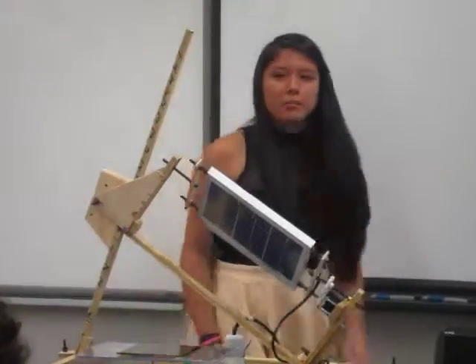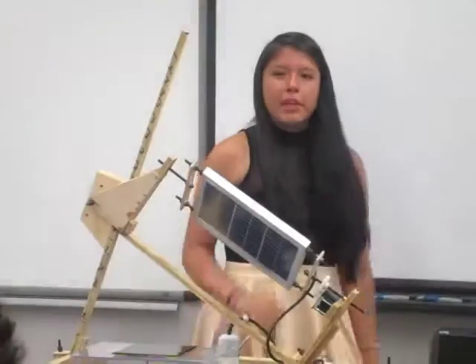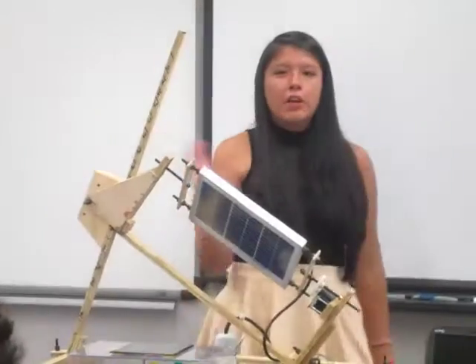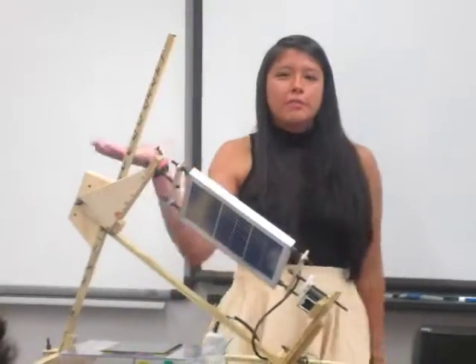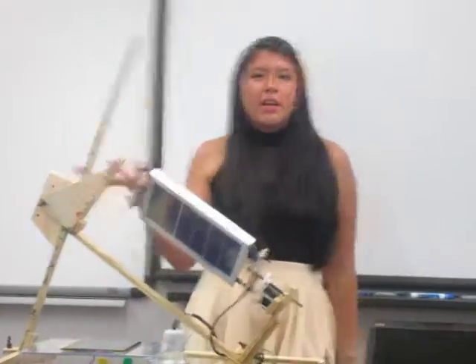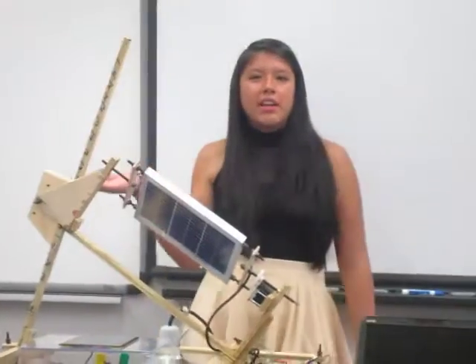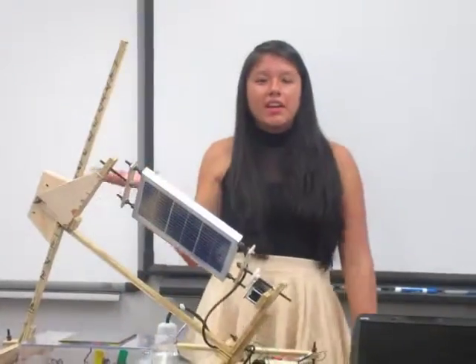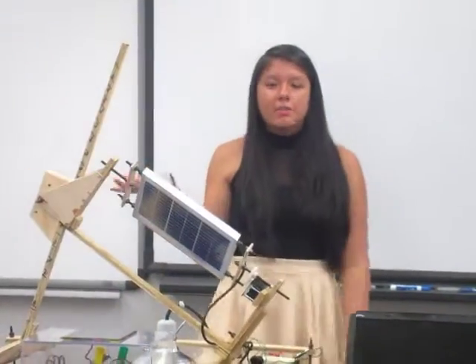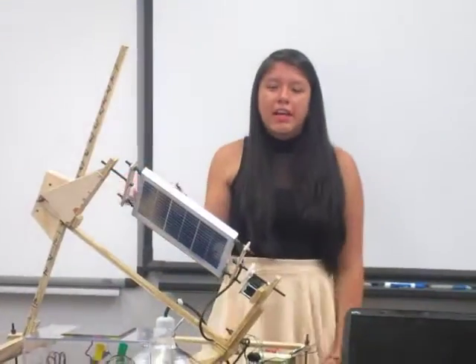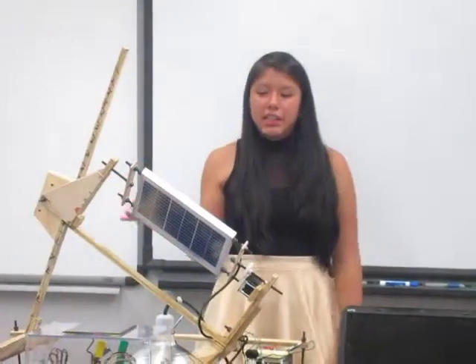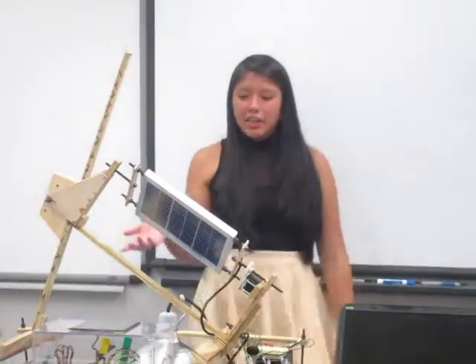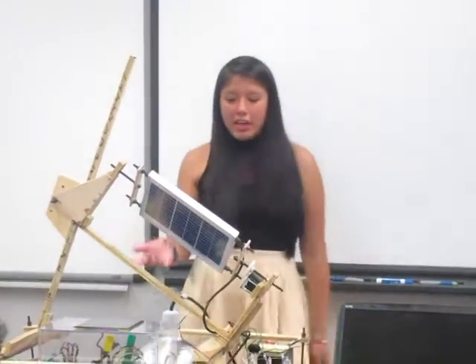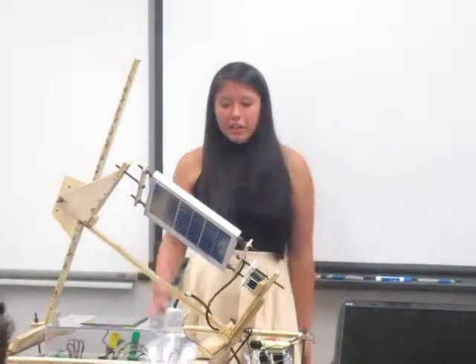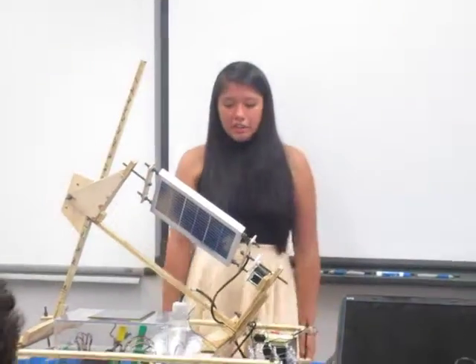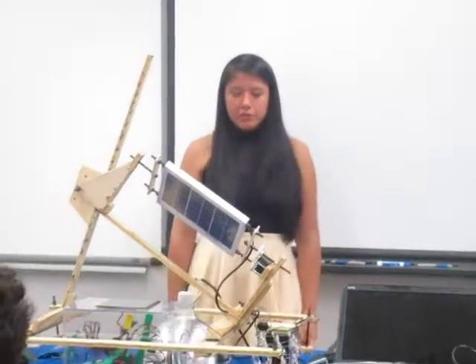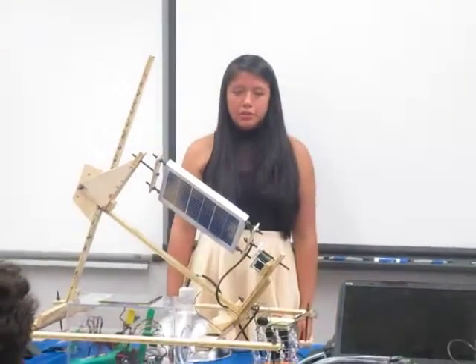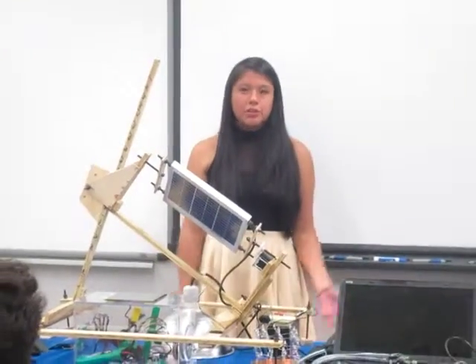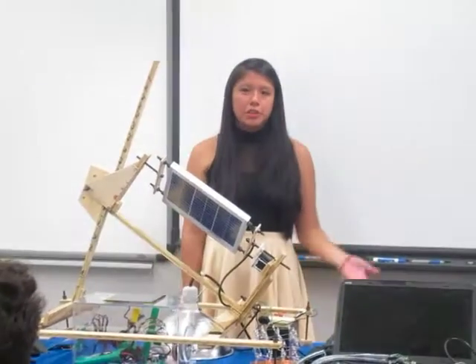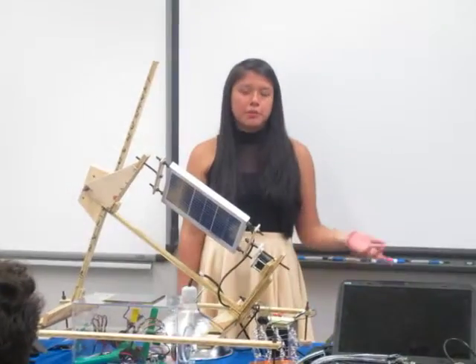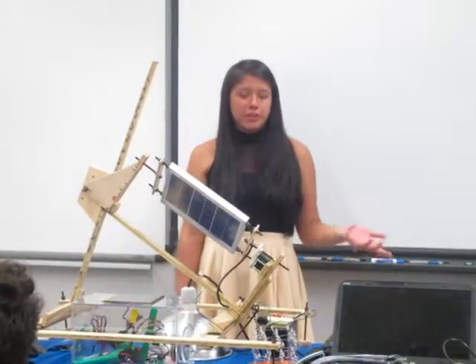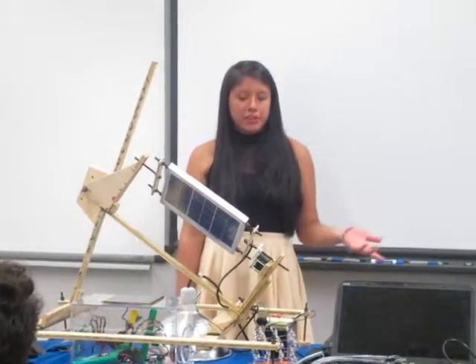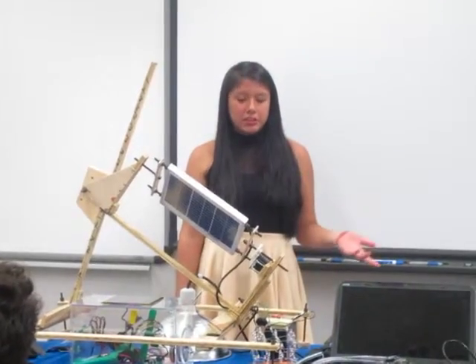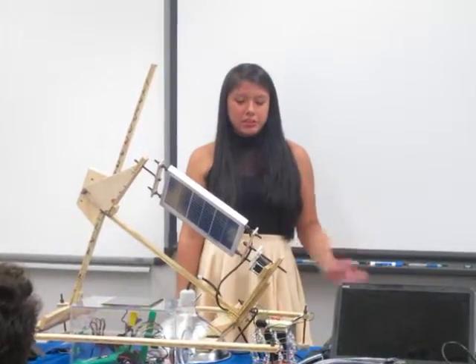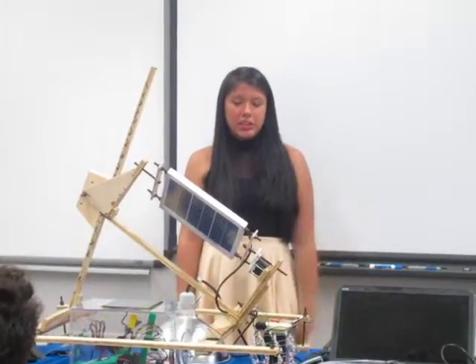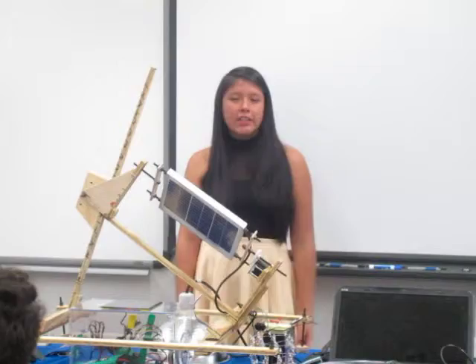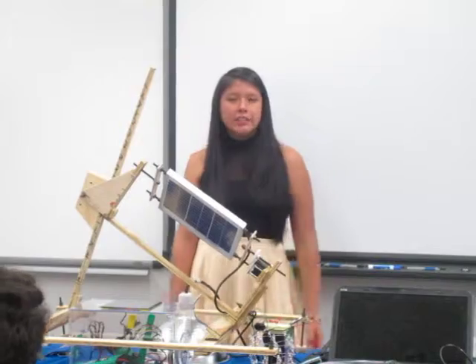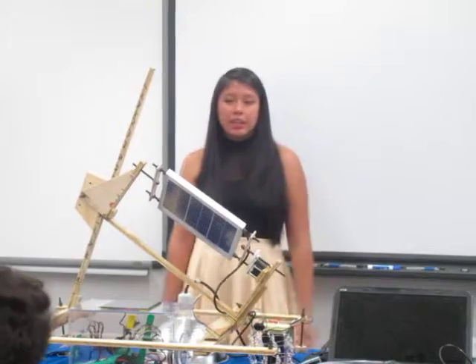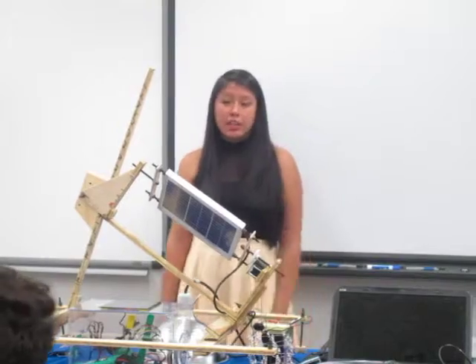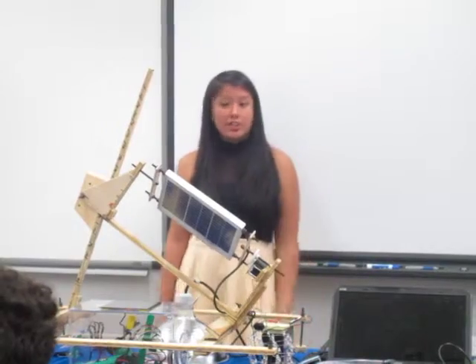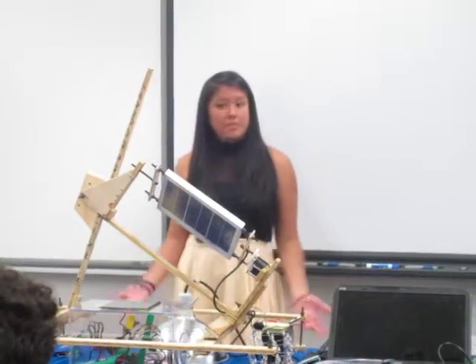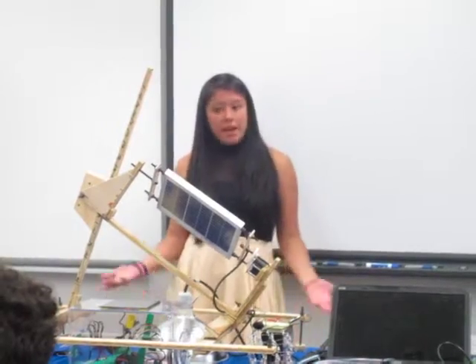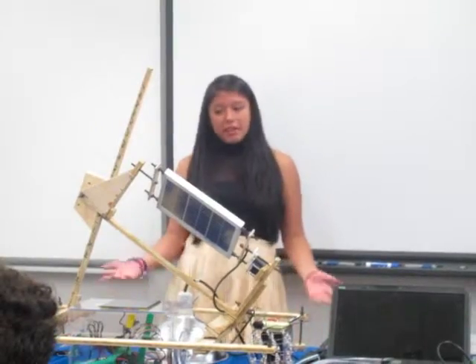Hello everybody. I'm Kelly. I go to the Creations of Science to know you do math.